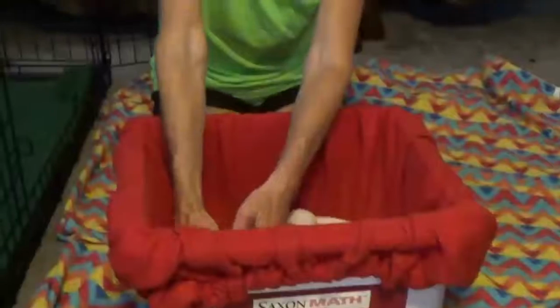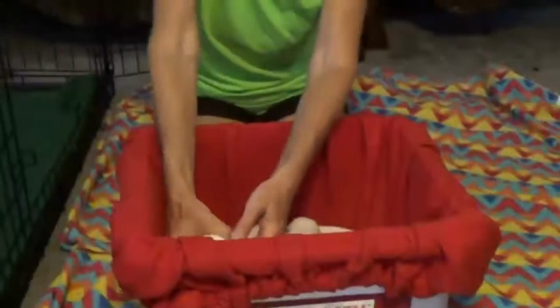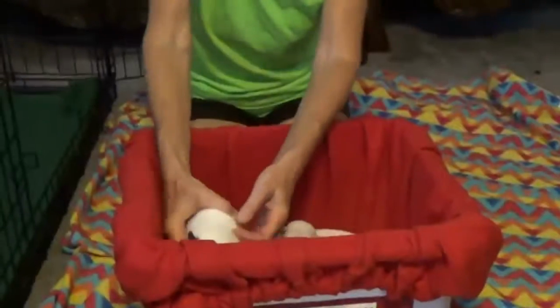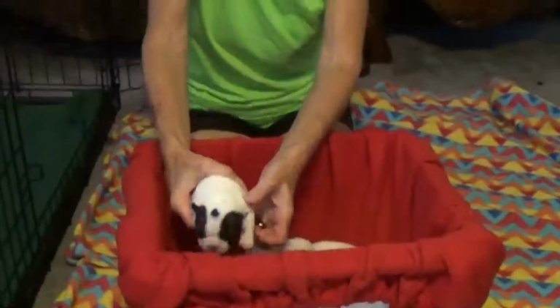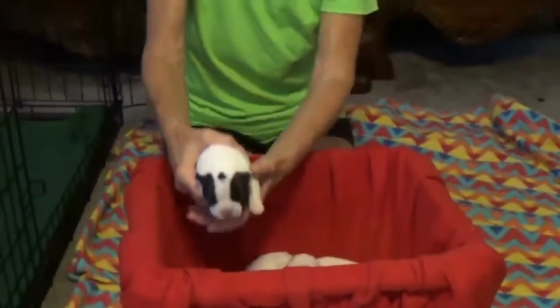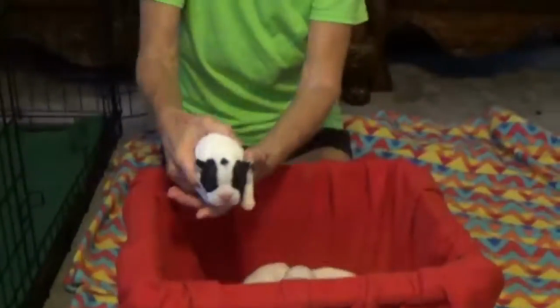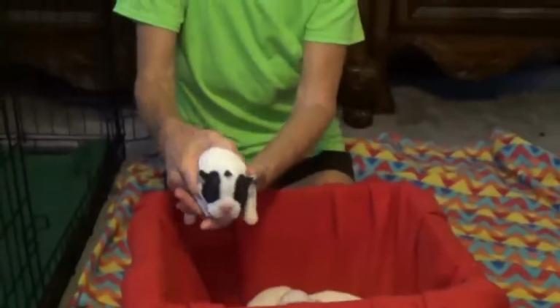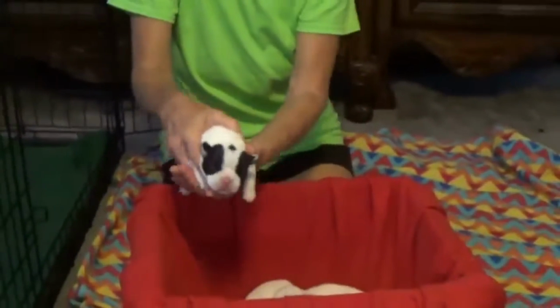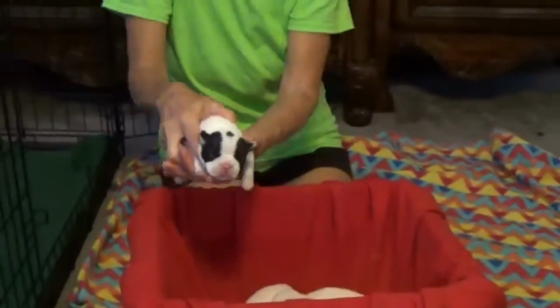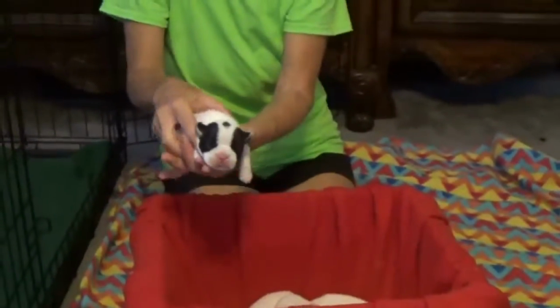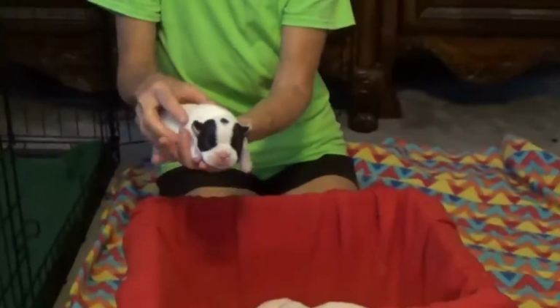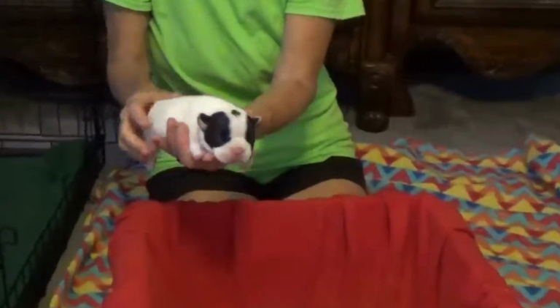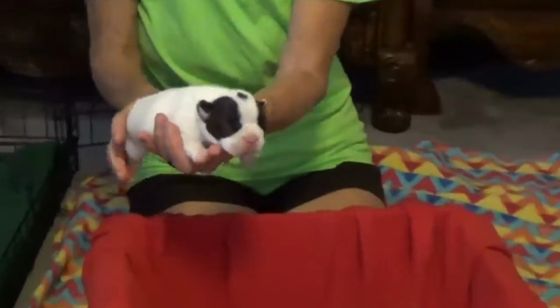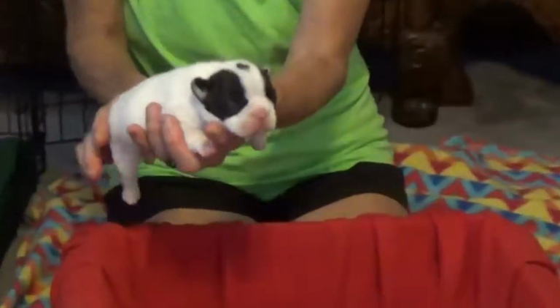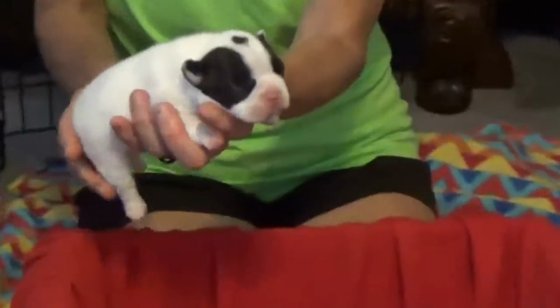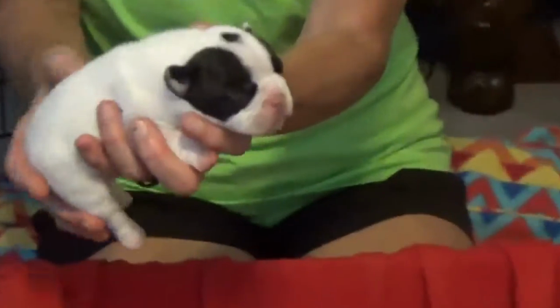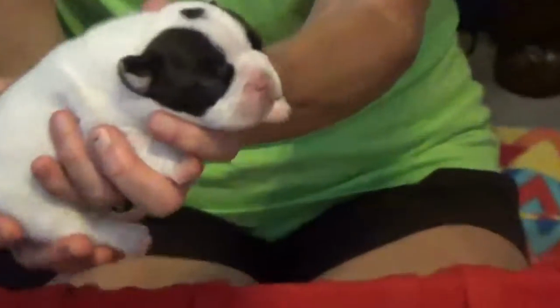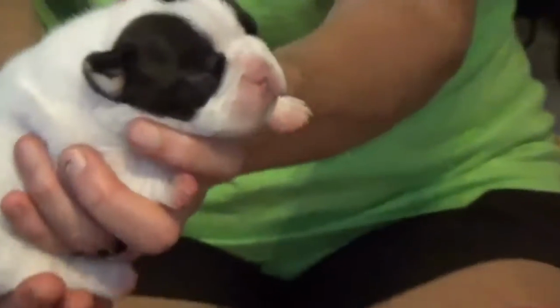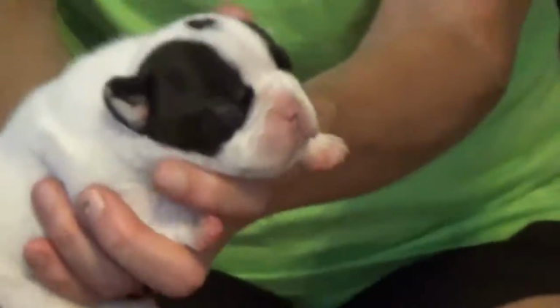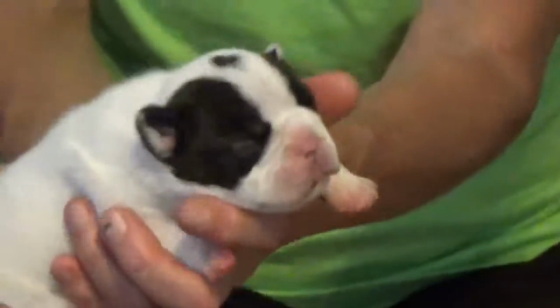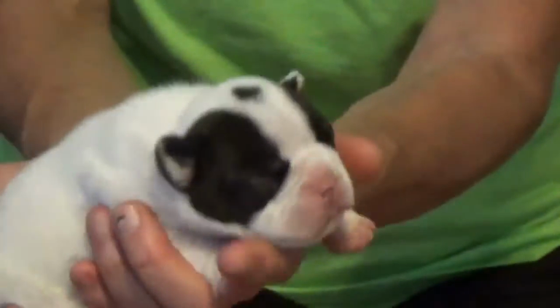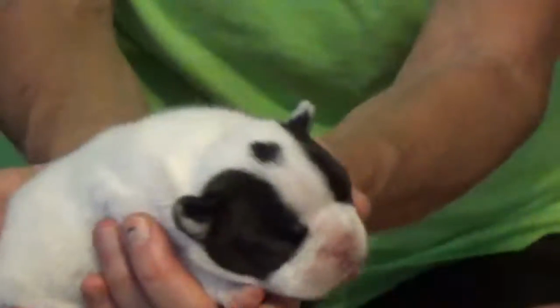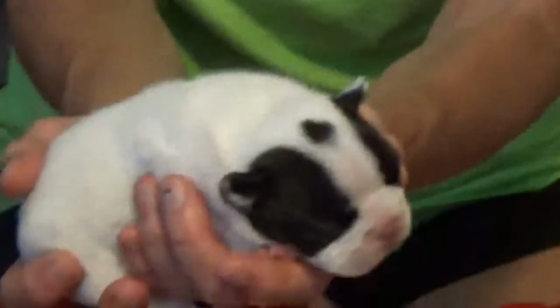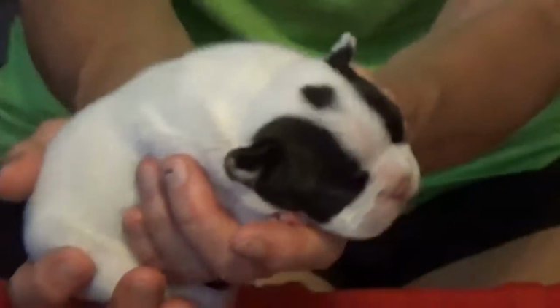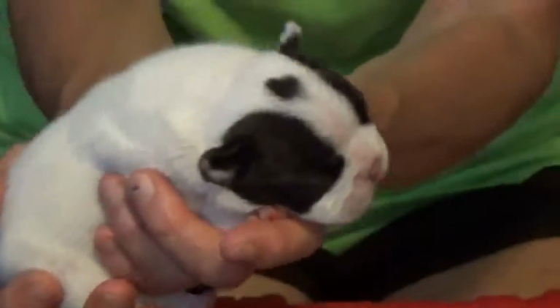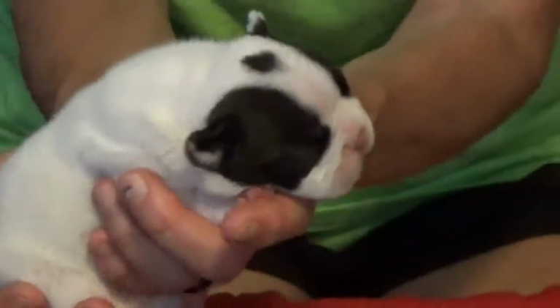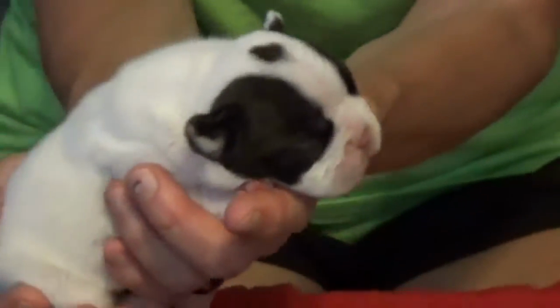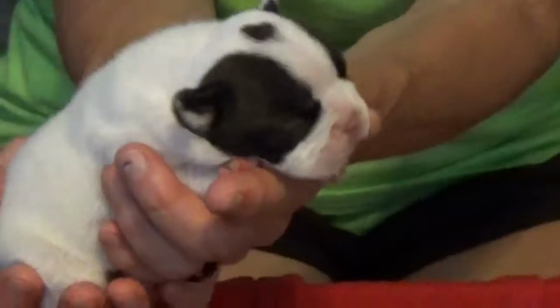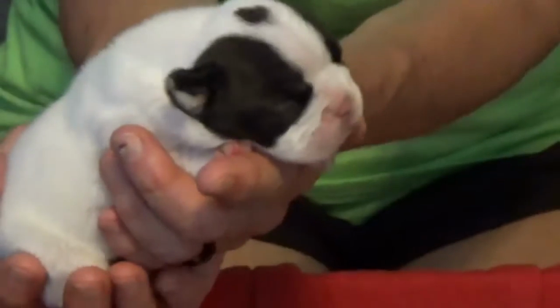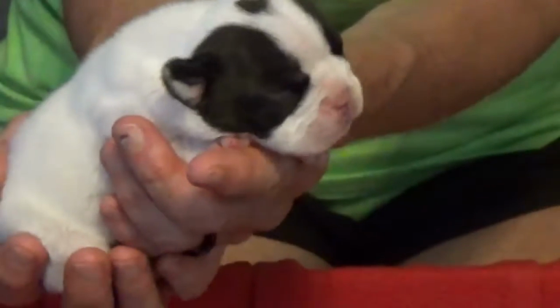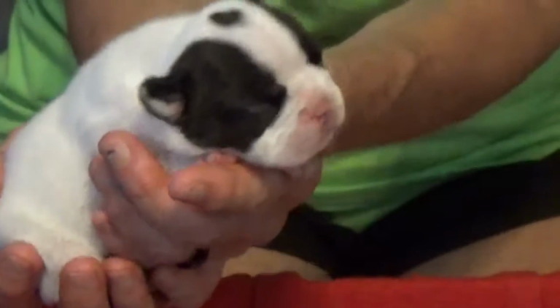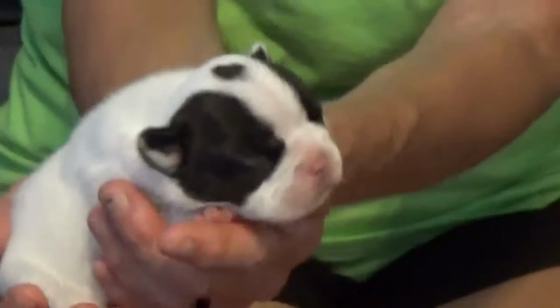These are Jess's puppies, and they're just a little over a week old. I'll introduce them to you.